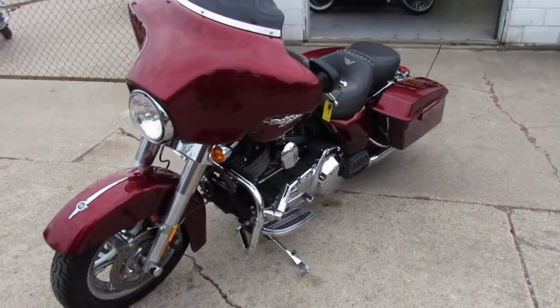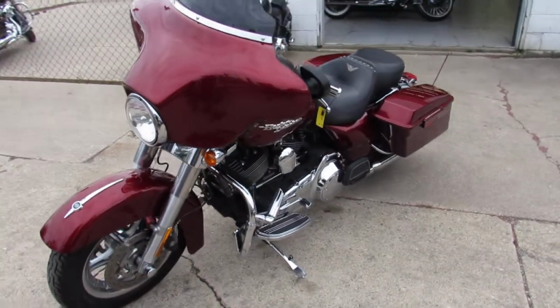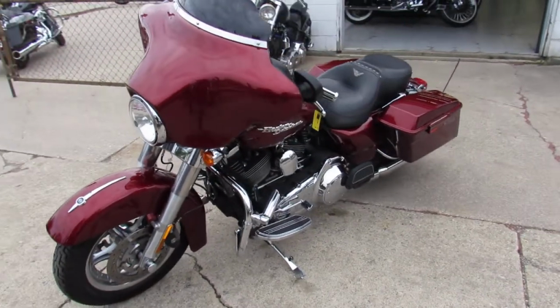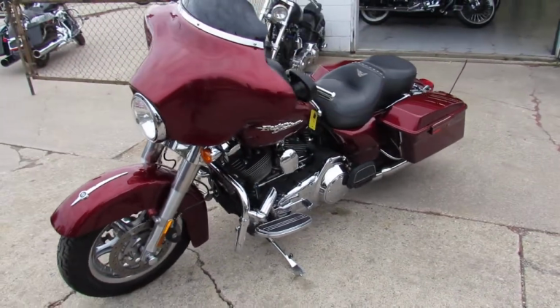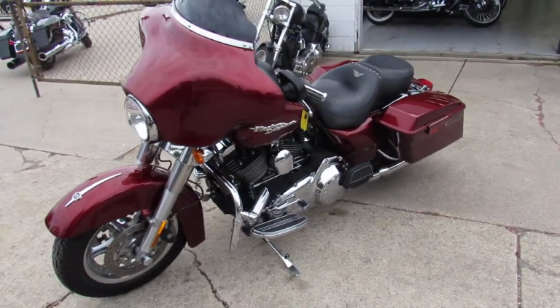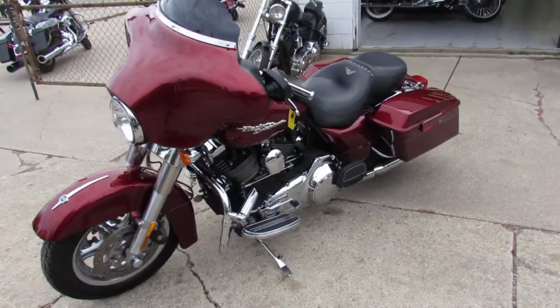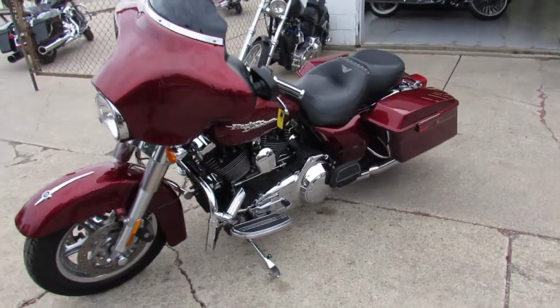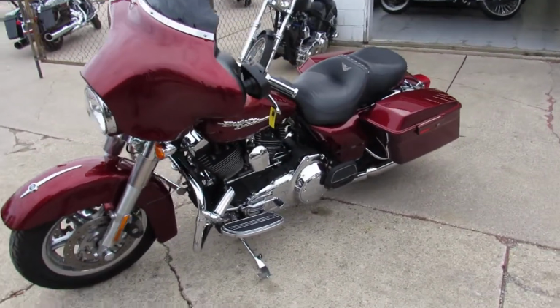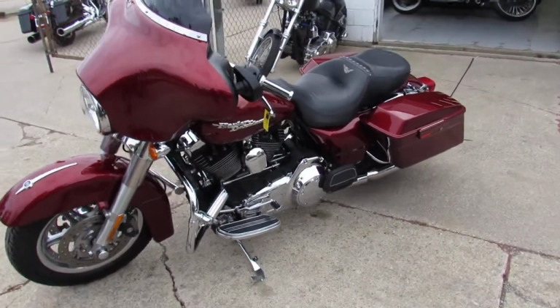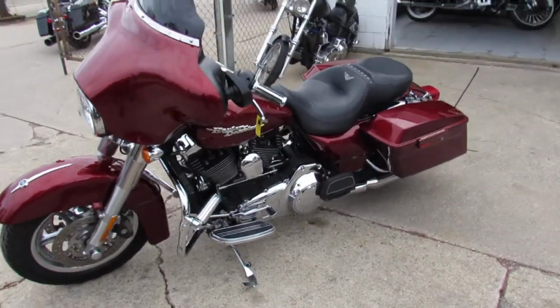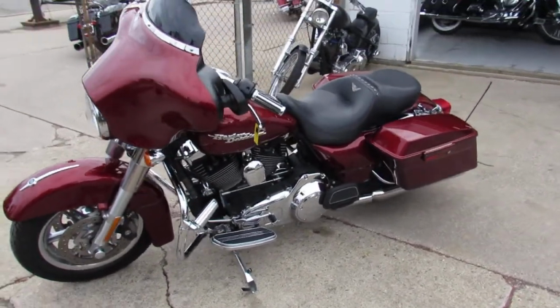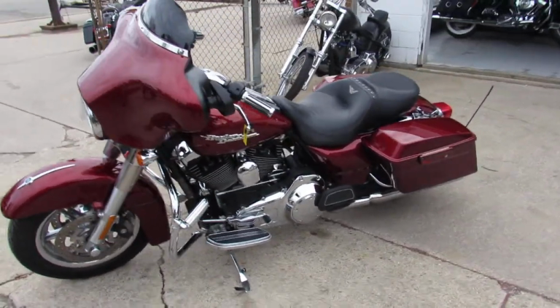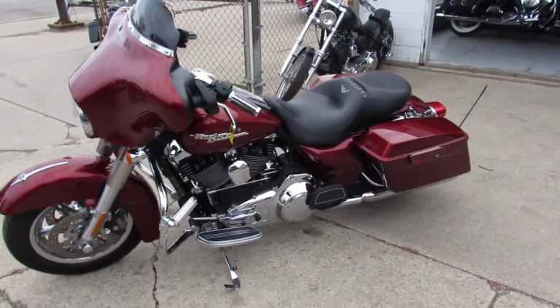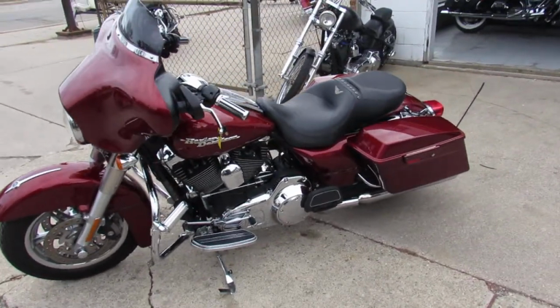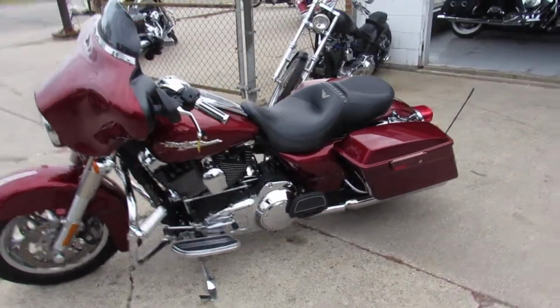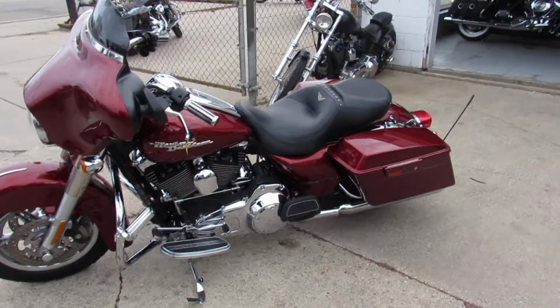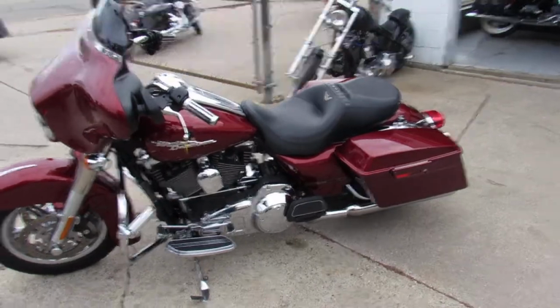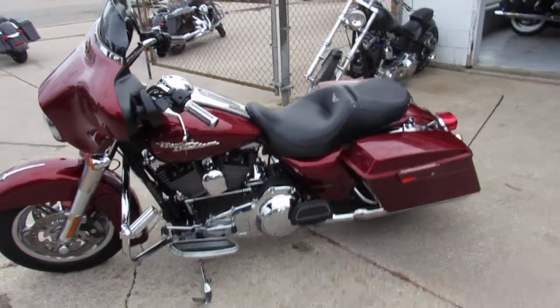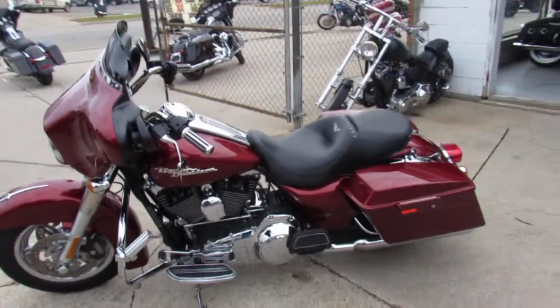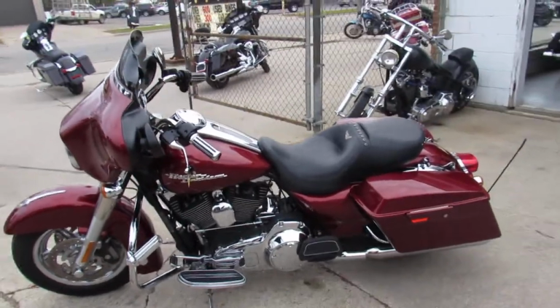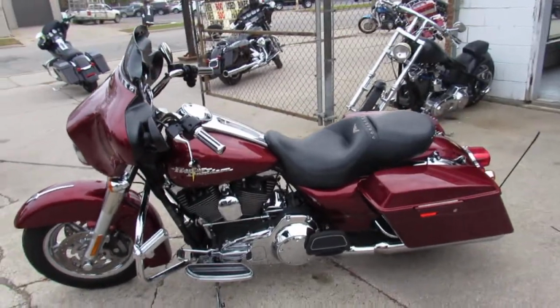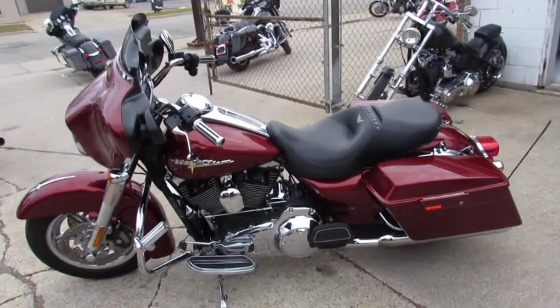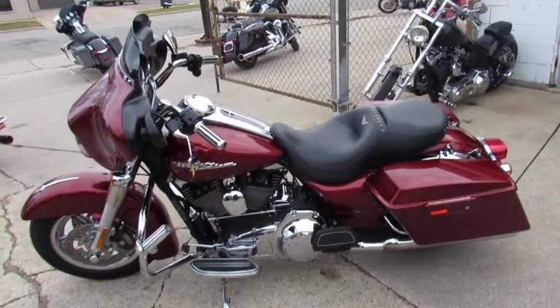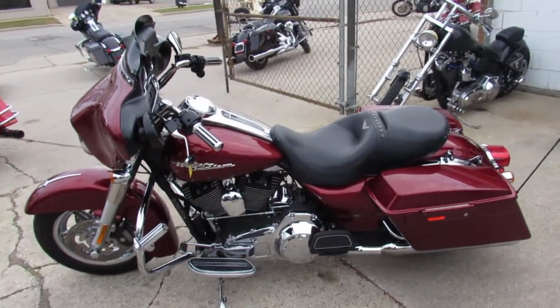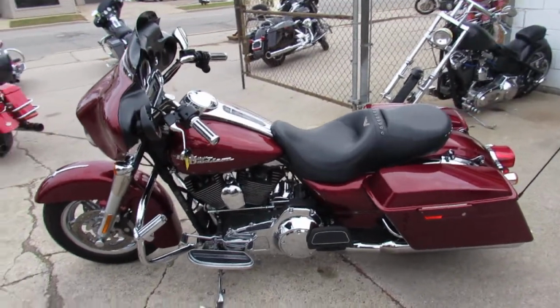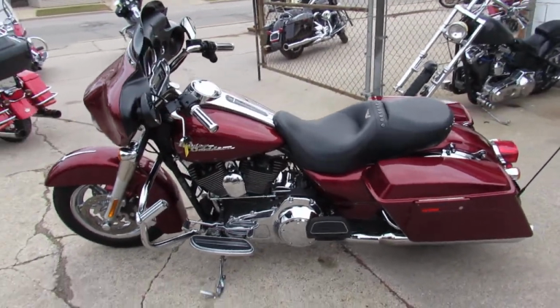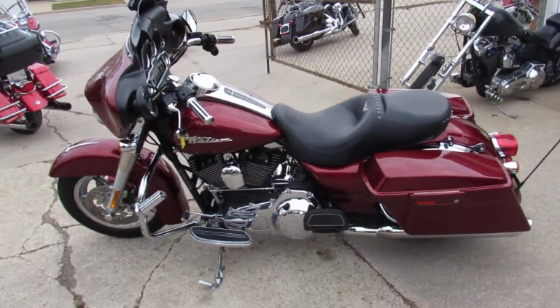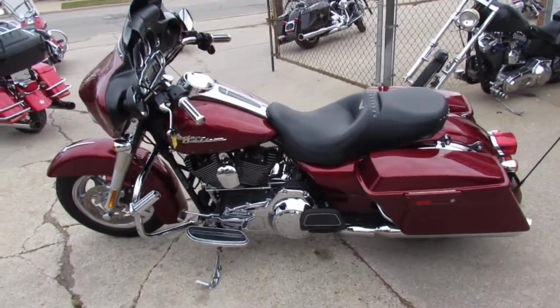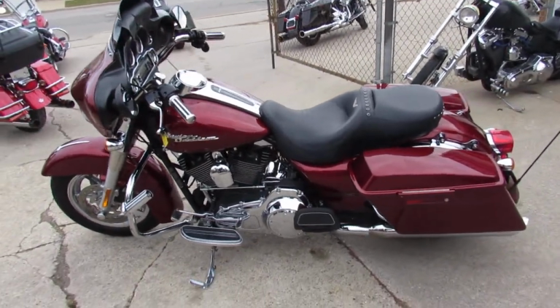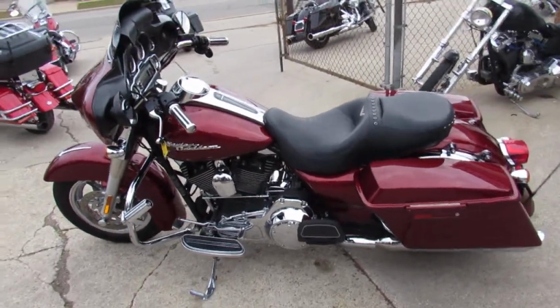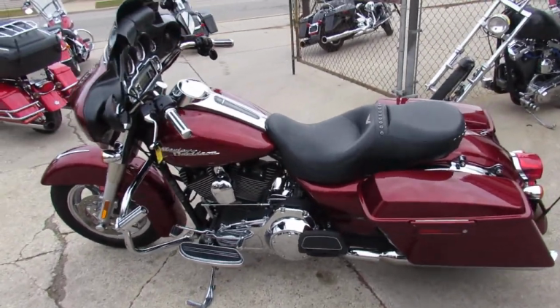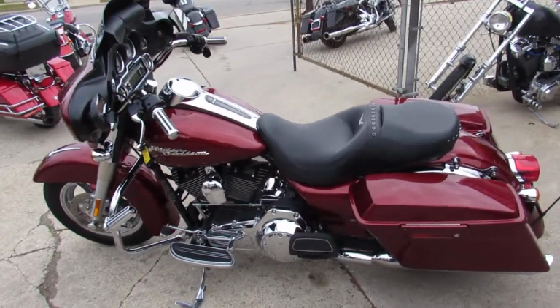Come on in, turn the key and fire her up and hit the open road, guys. Don't miss out on this one — 2009 Street Glide.